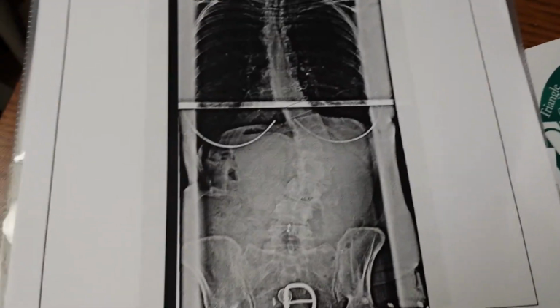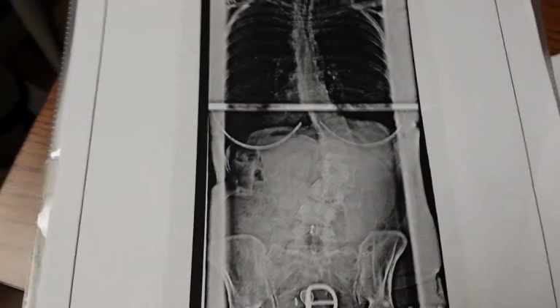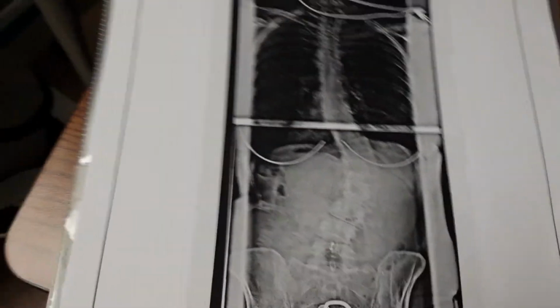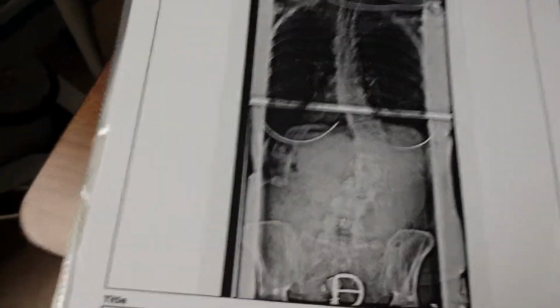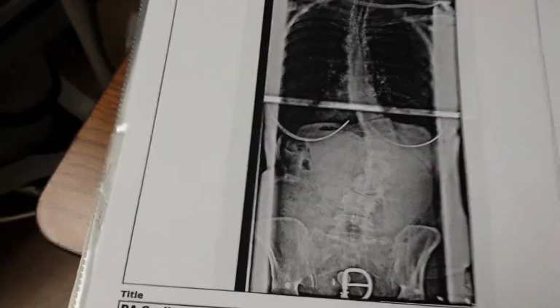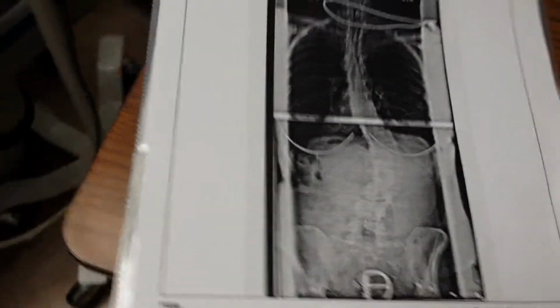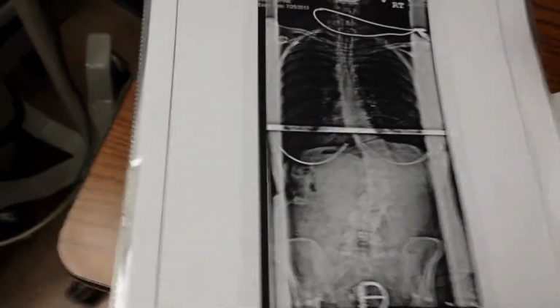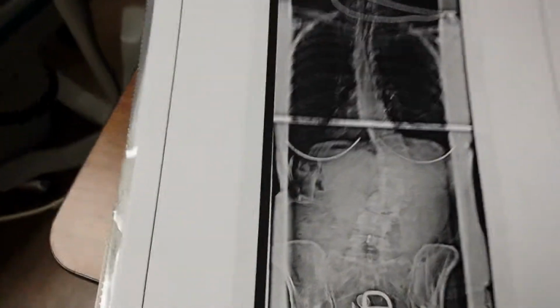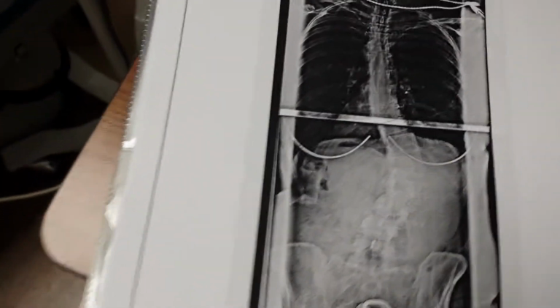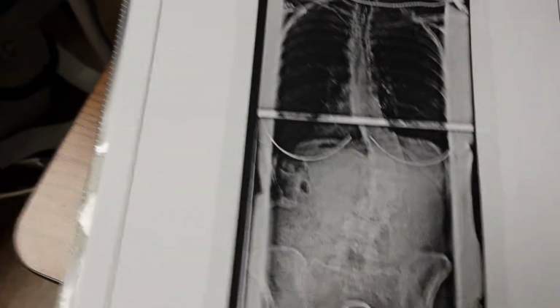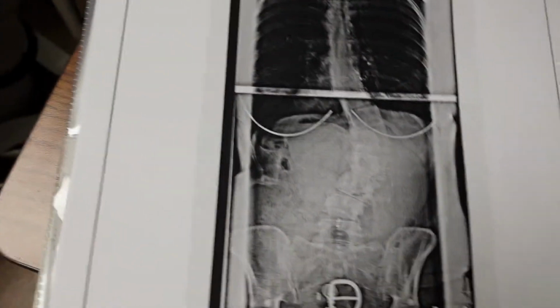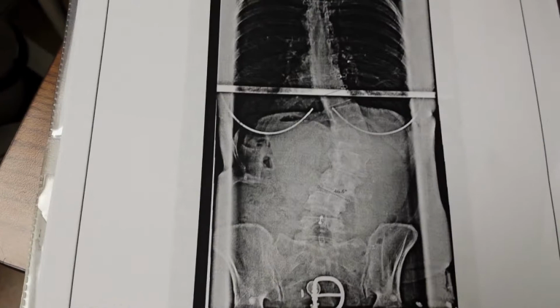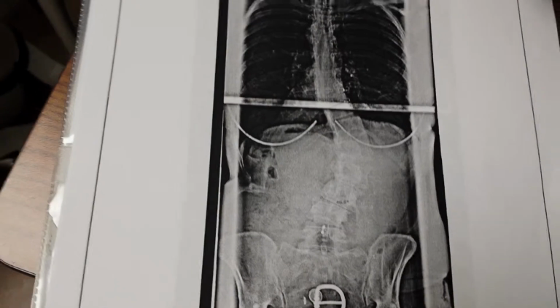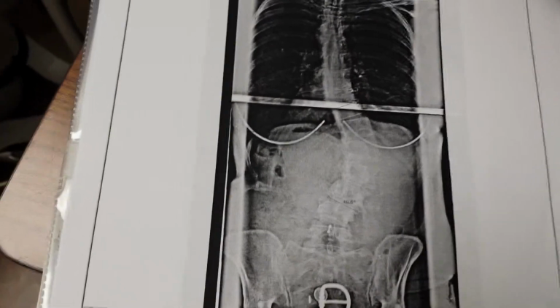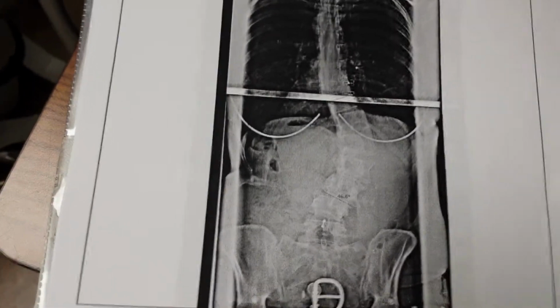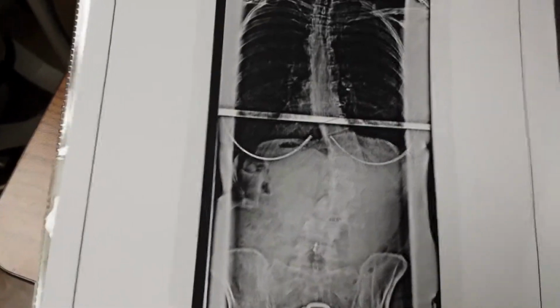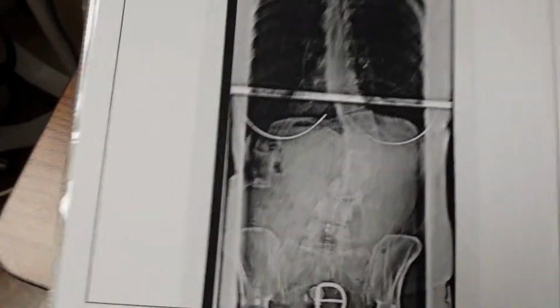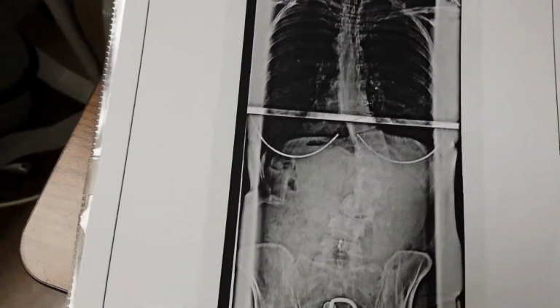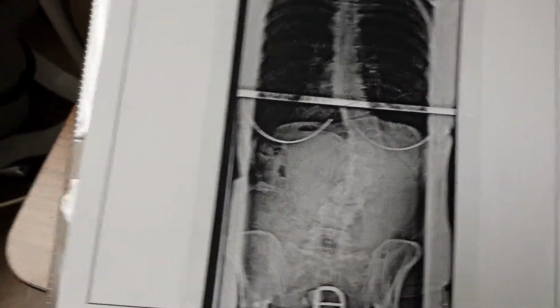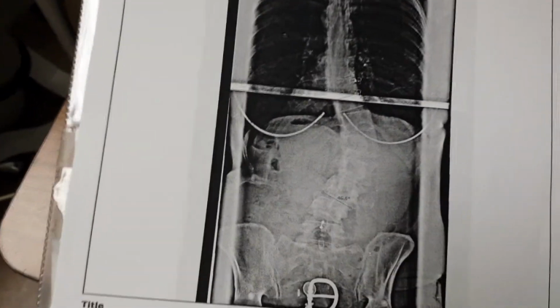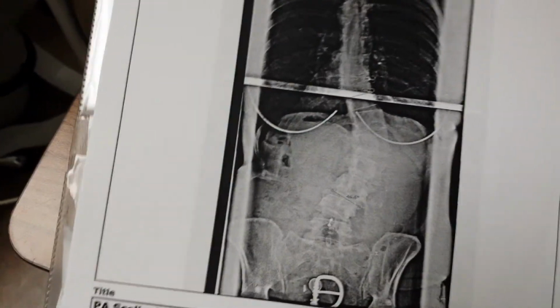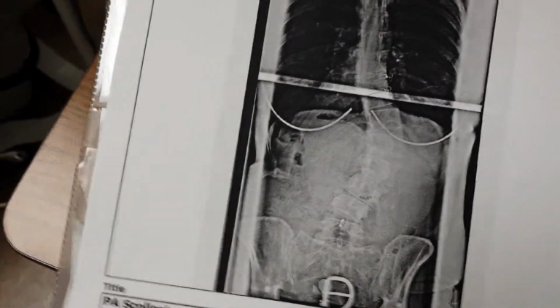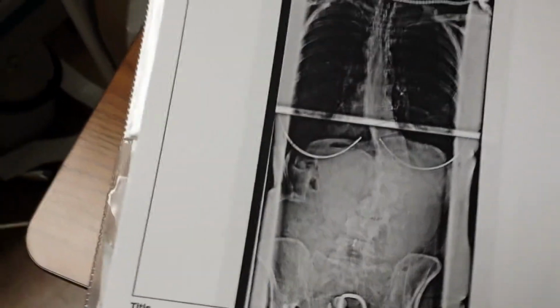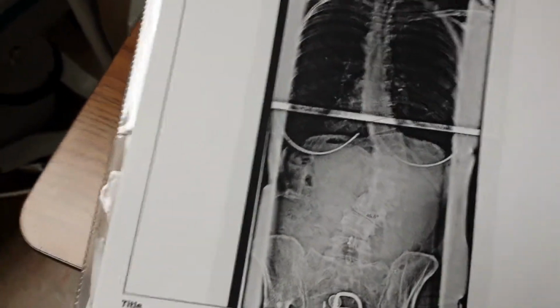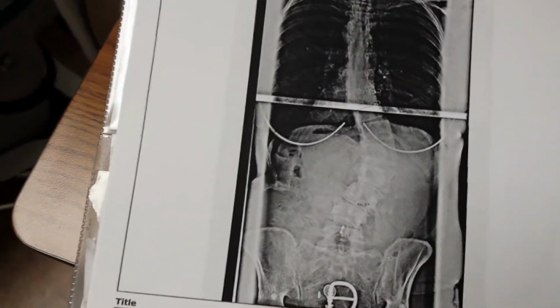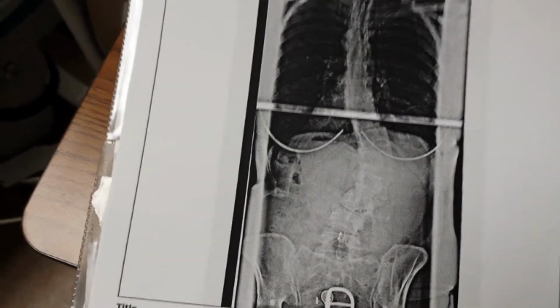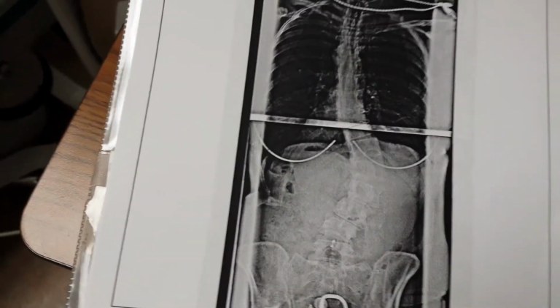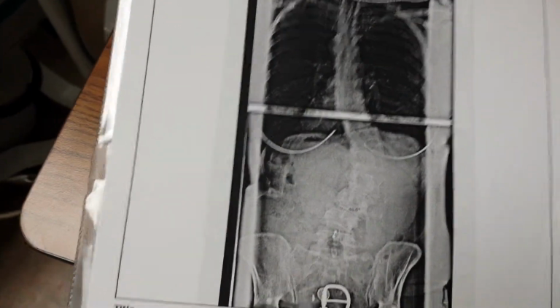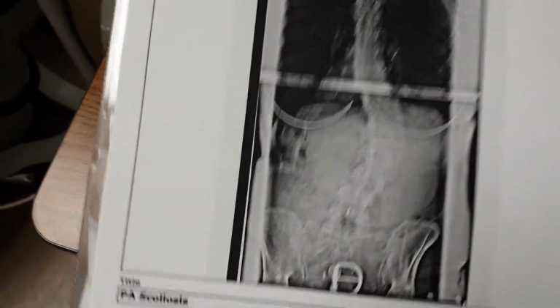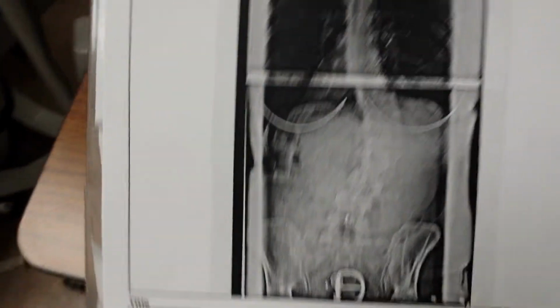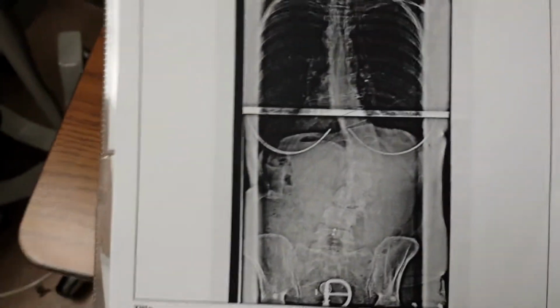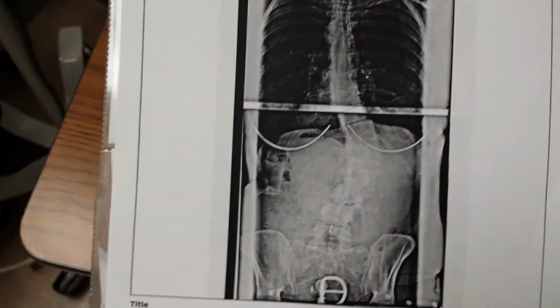Let me show you this X-ray right here, okay? I think we showed you this in the clinic. I don't know if you saw it when you were in the clinic. No, I didn't.